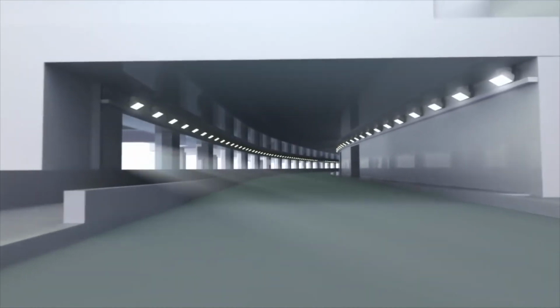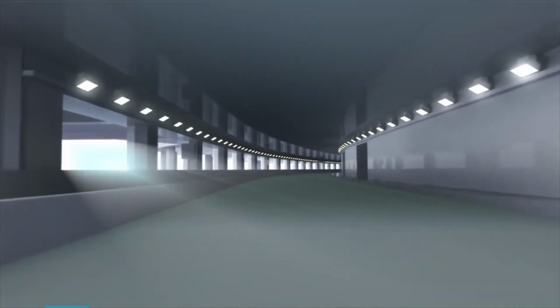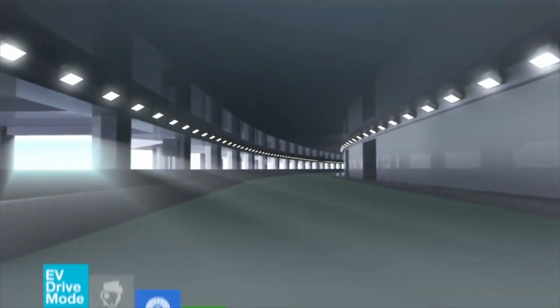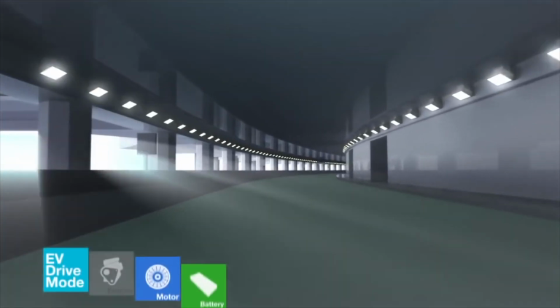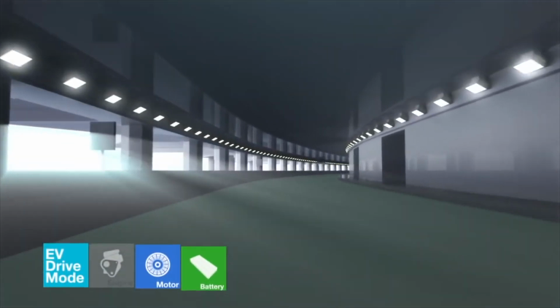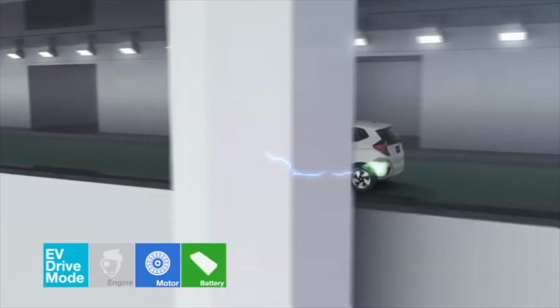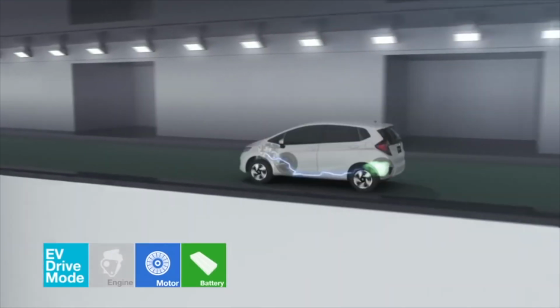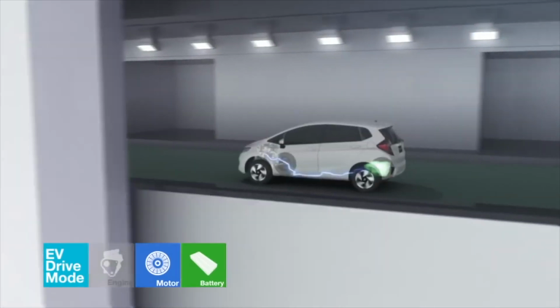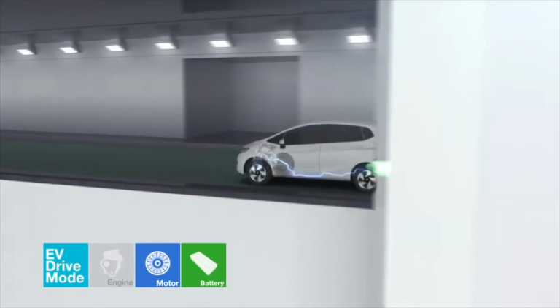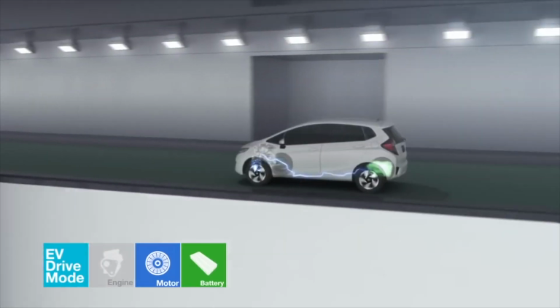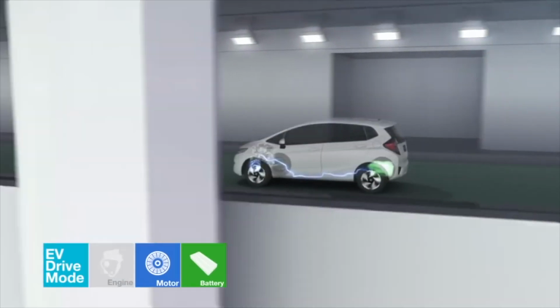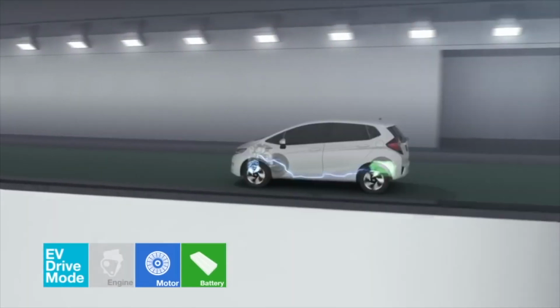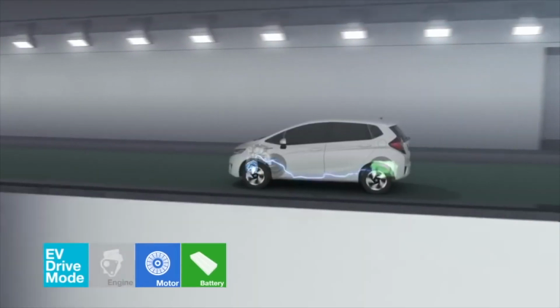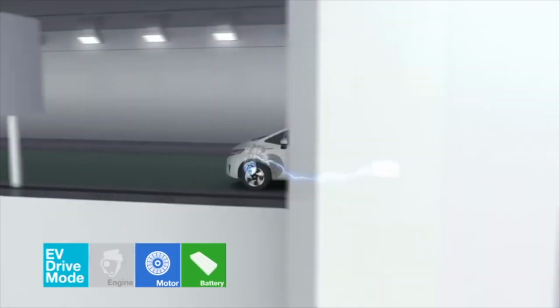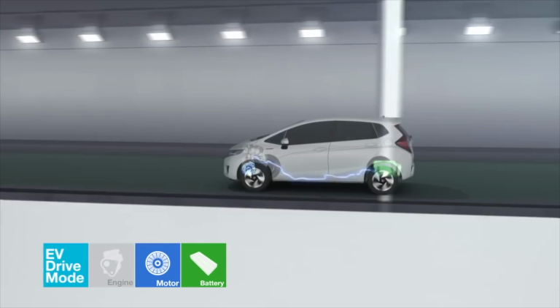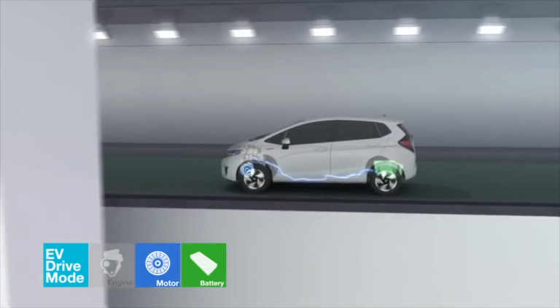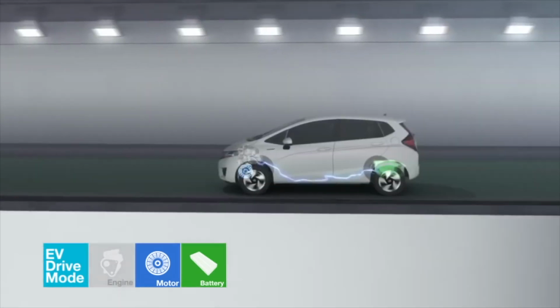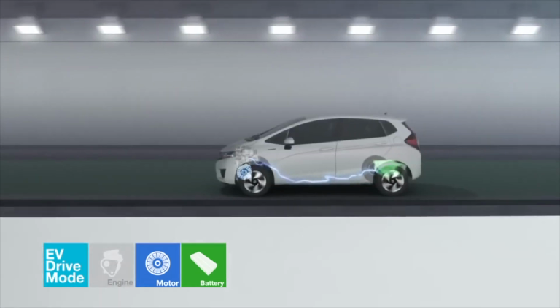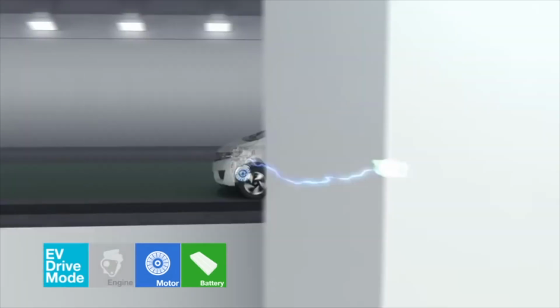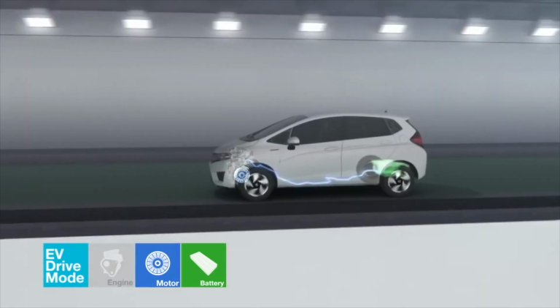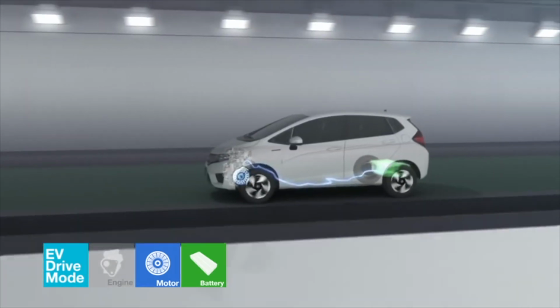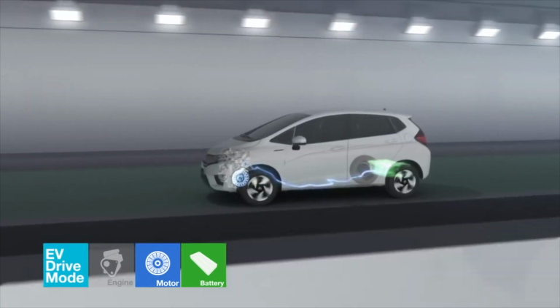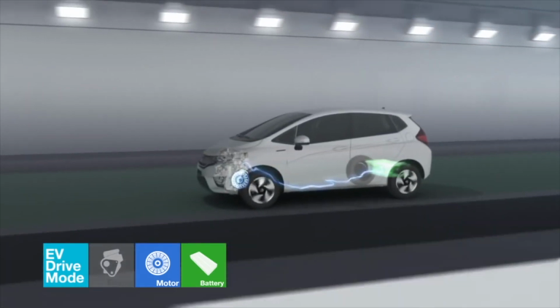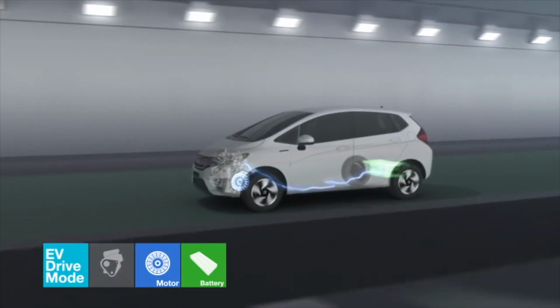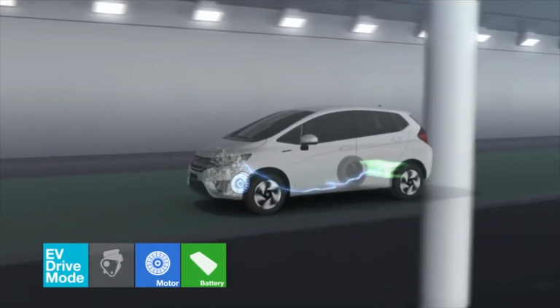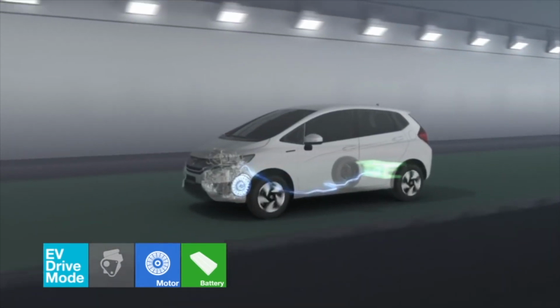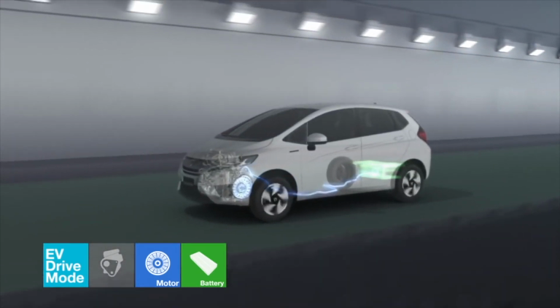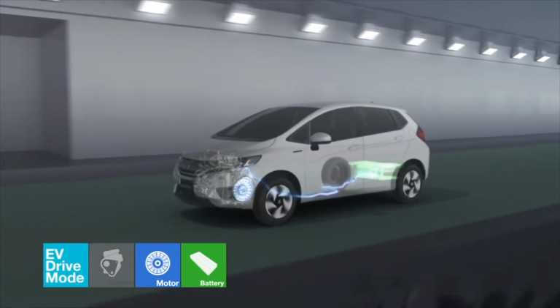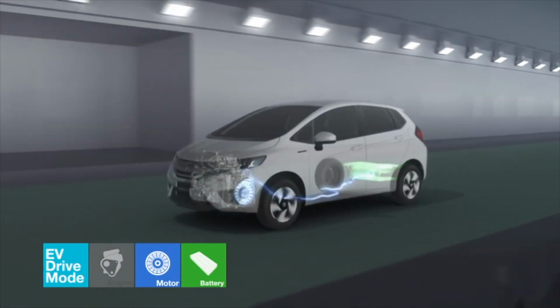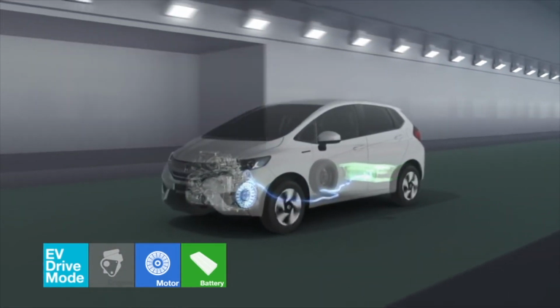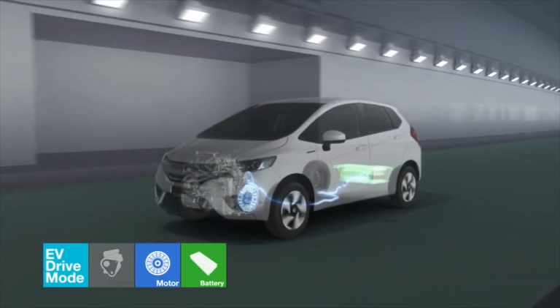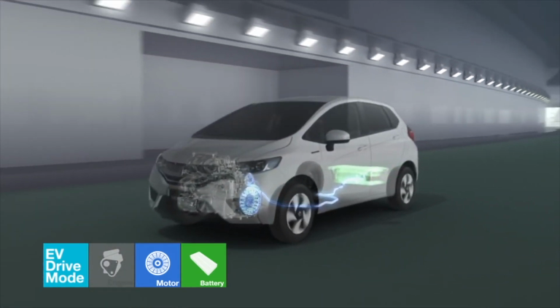When the car cruises at speeds of up to 60 km per hour, the clutch releases the engine to enter EV drive mode.